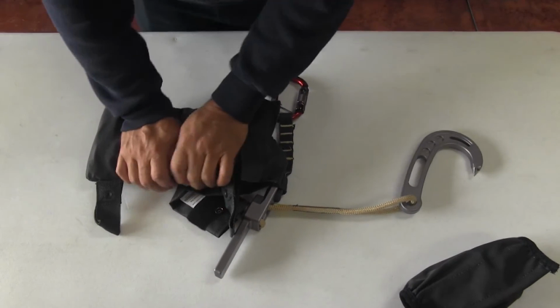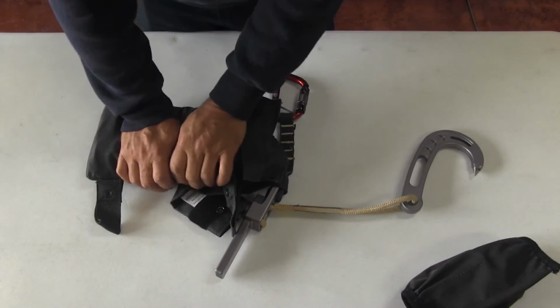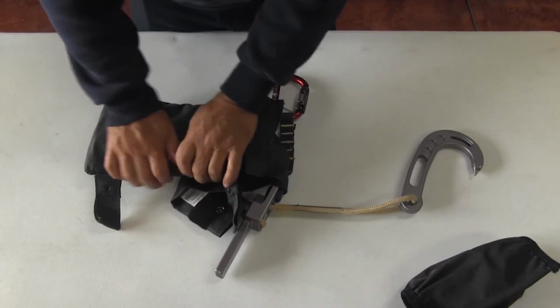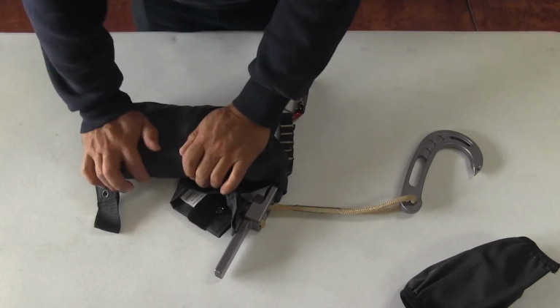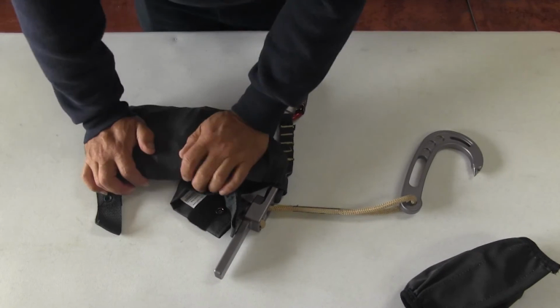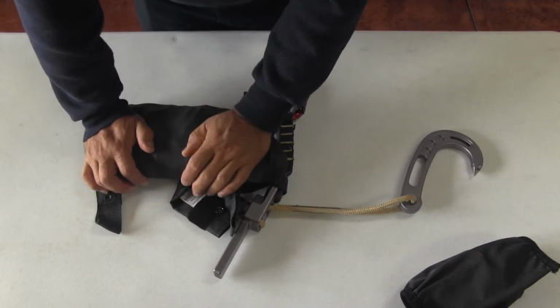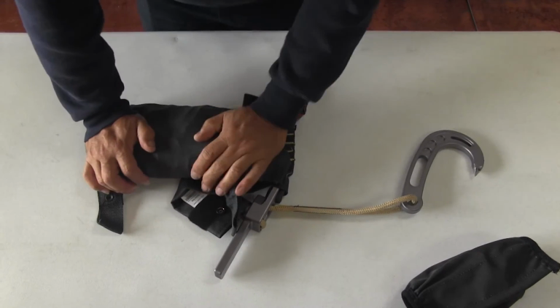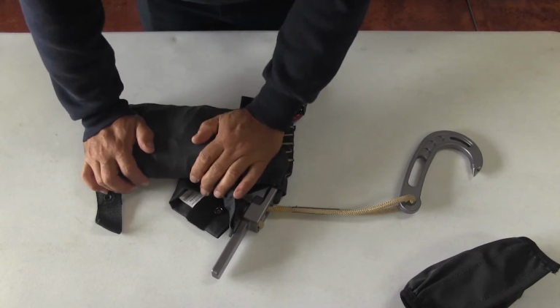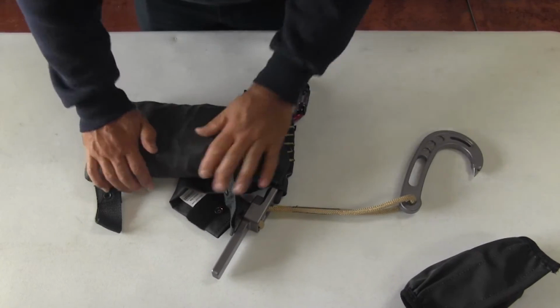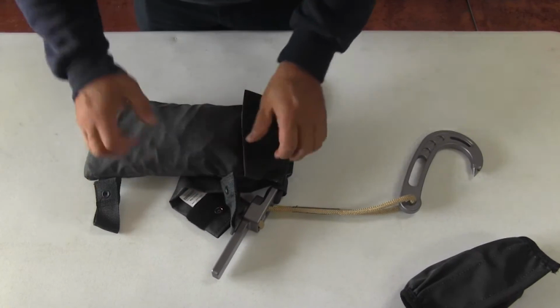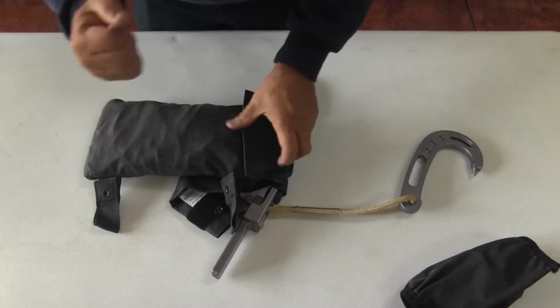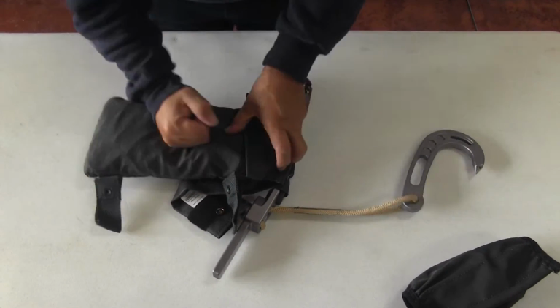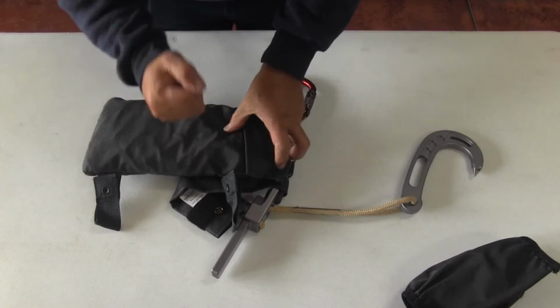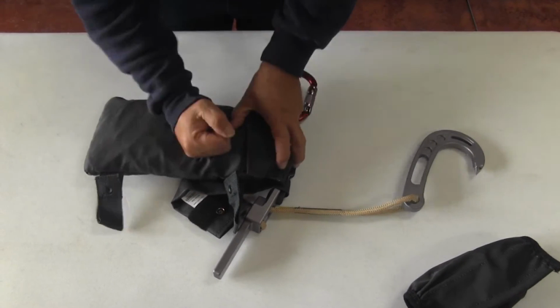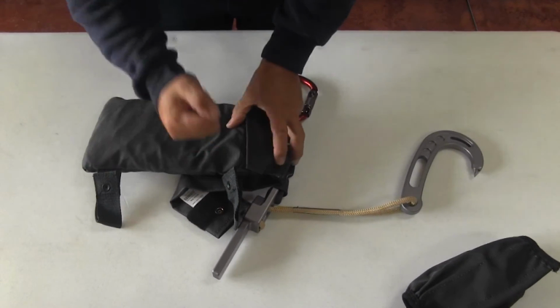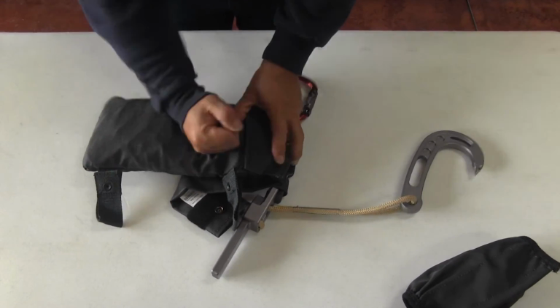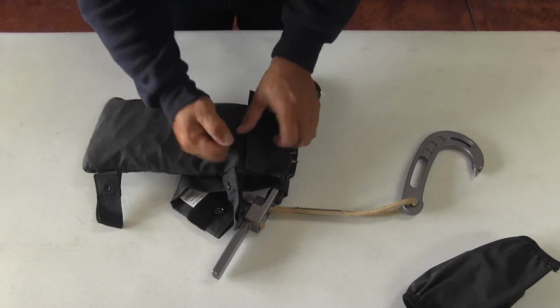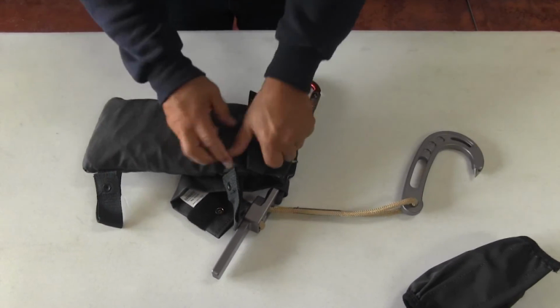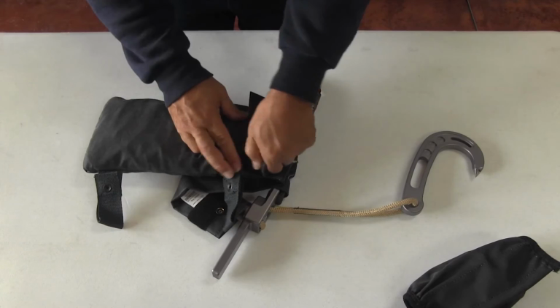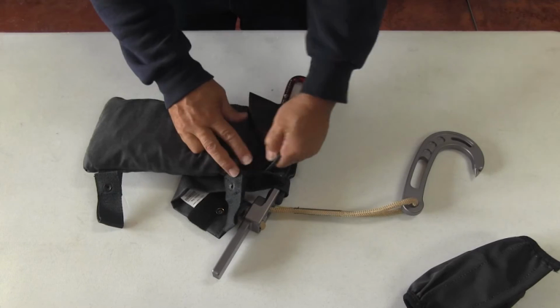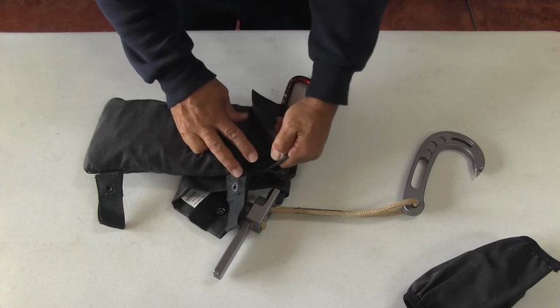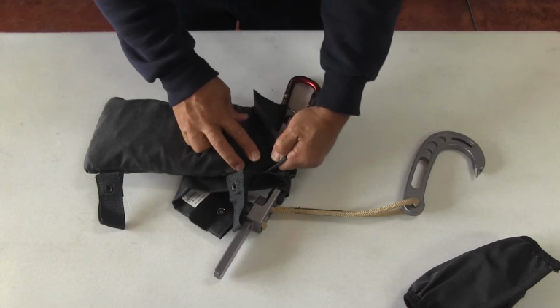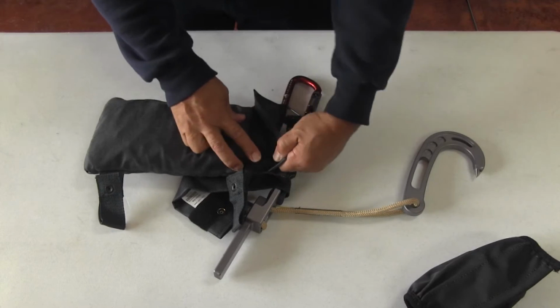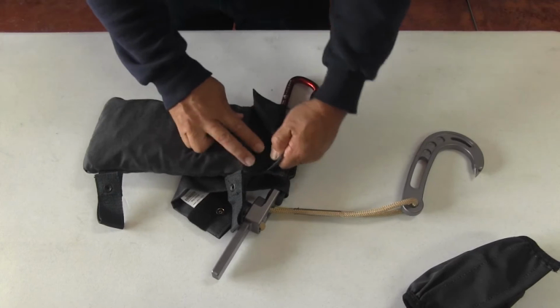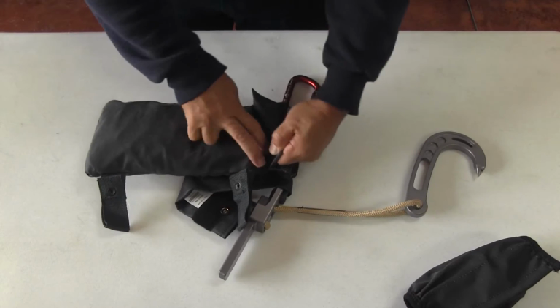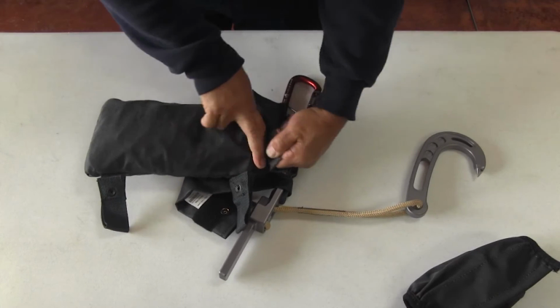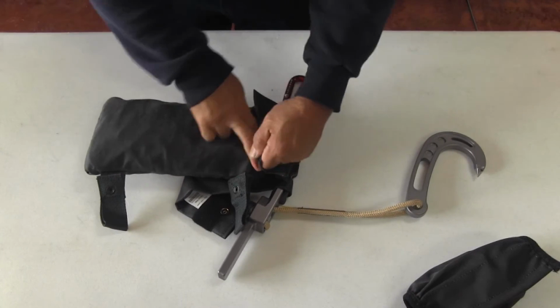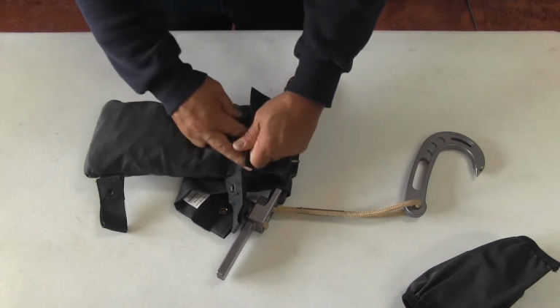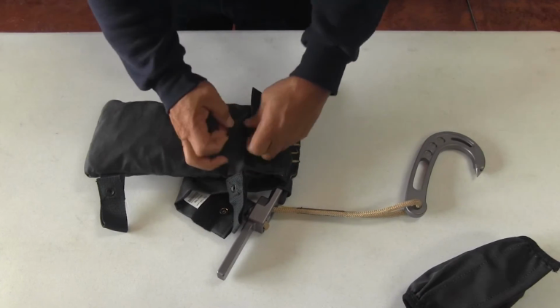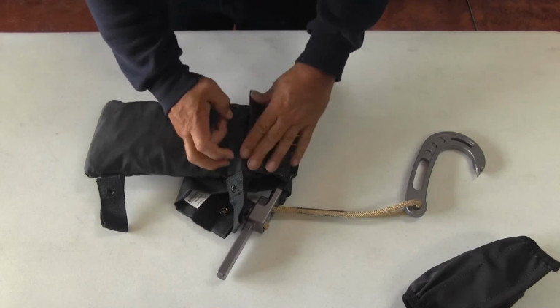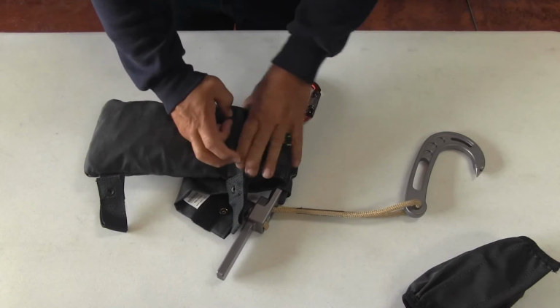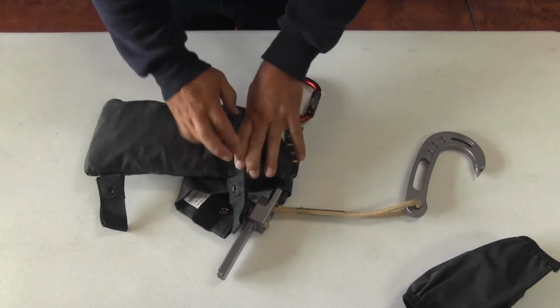Make sure that the flap is closed properly. Then turn the bag over.